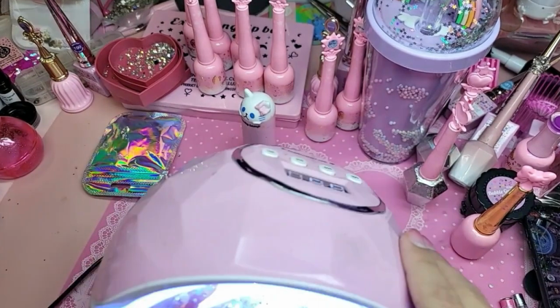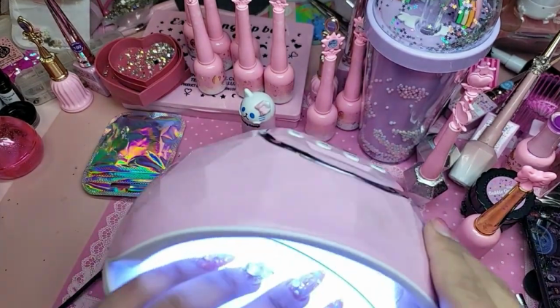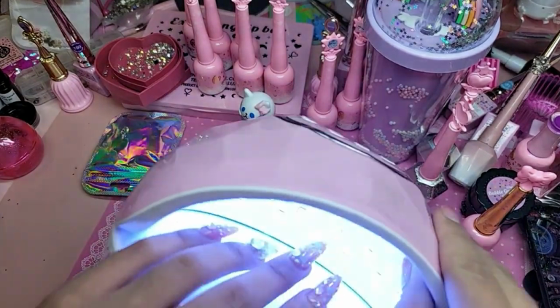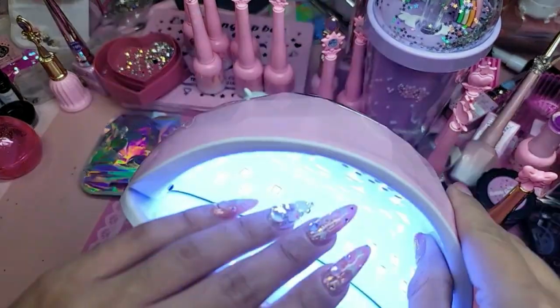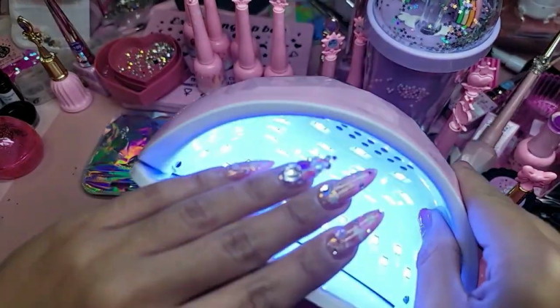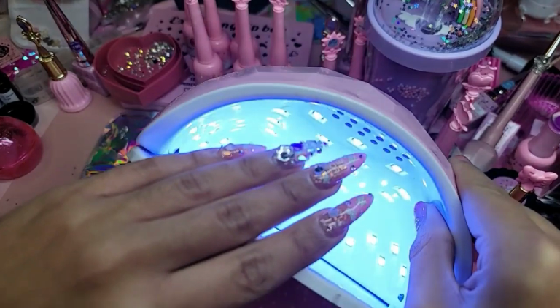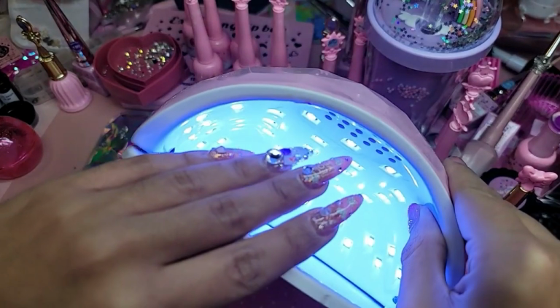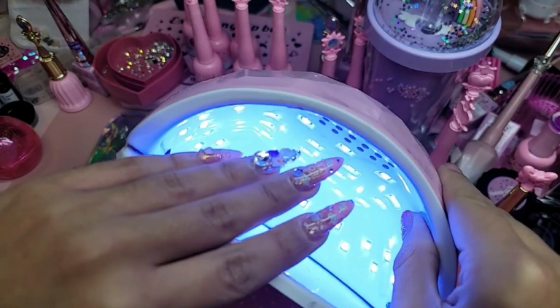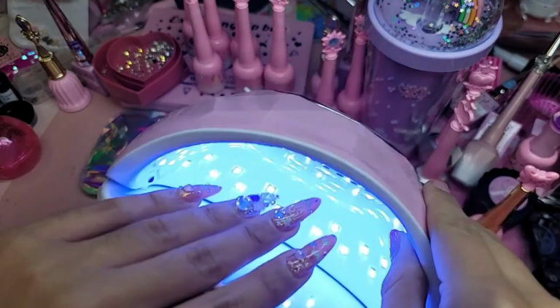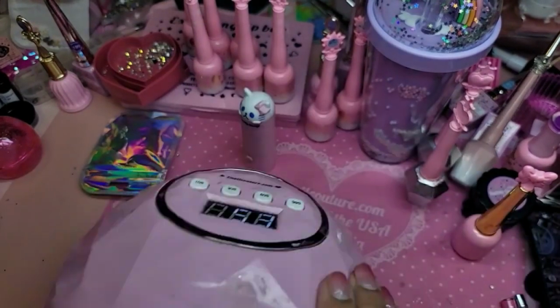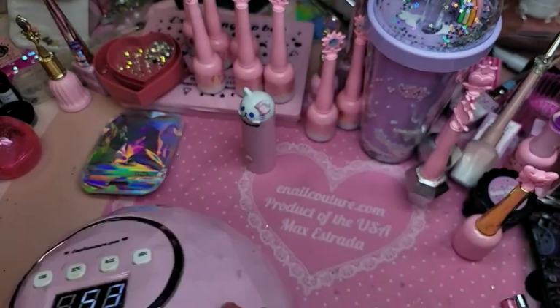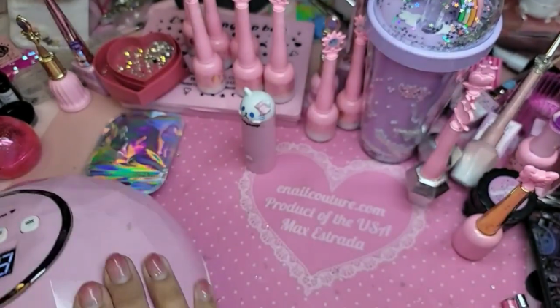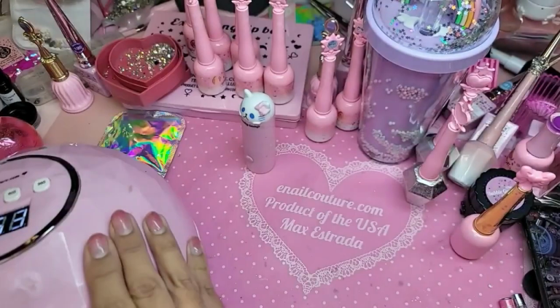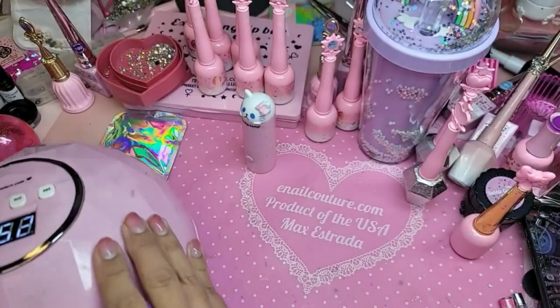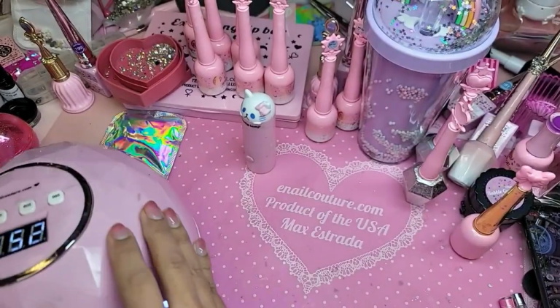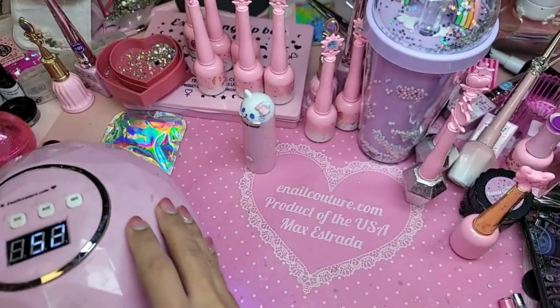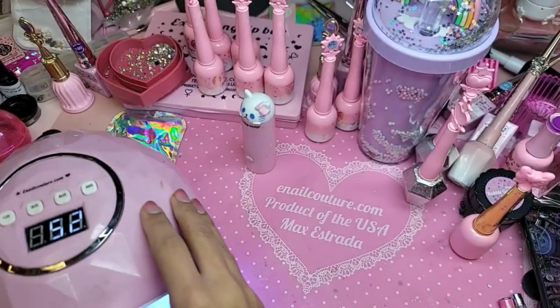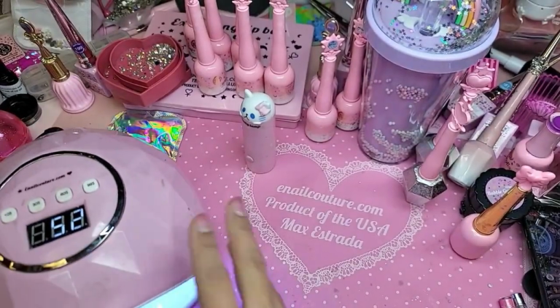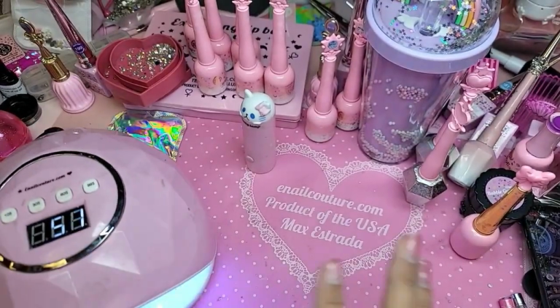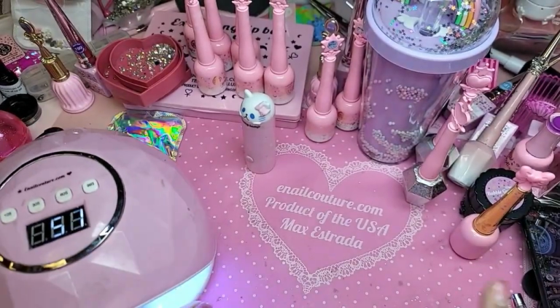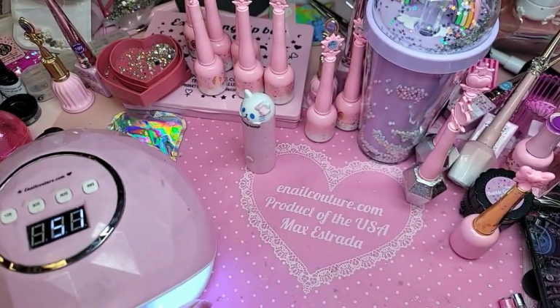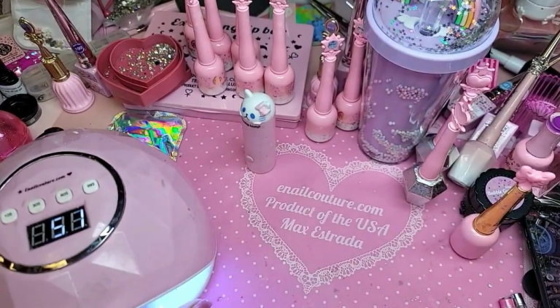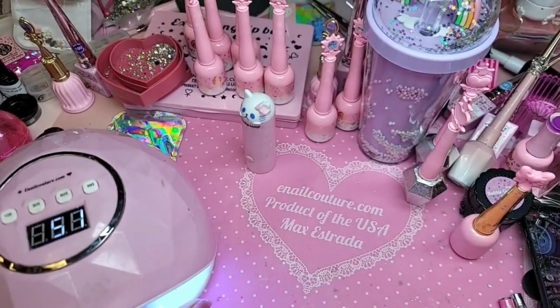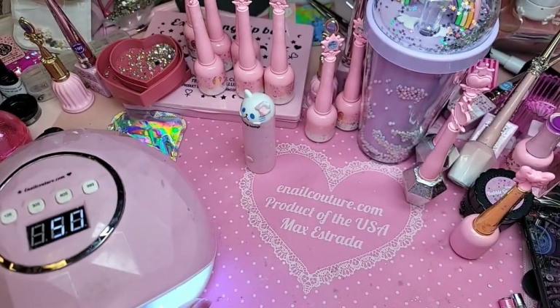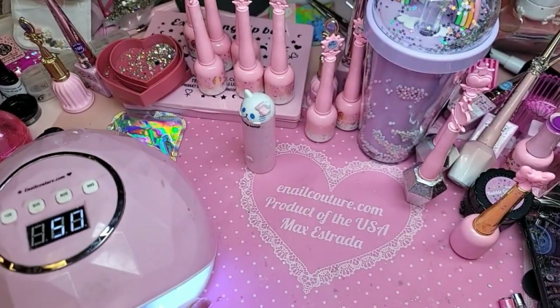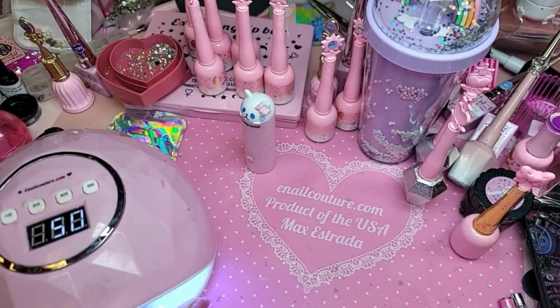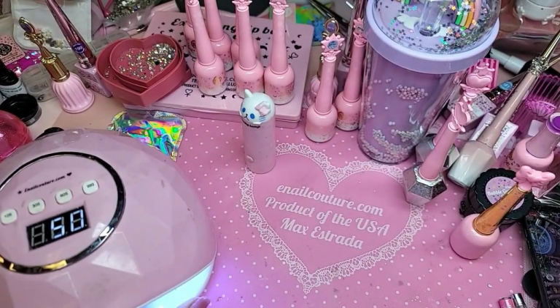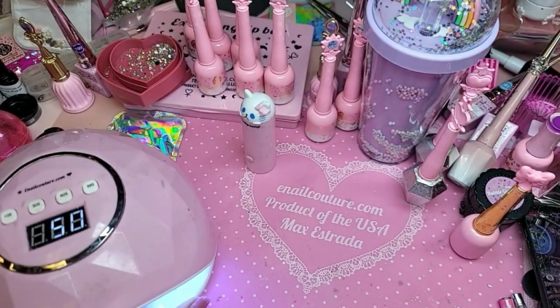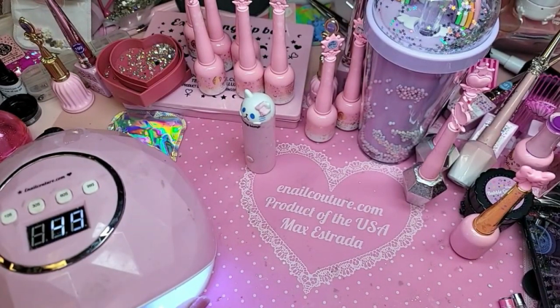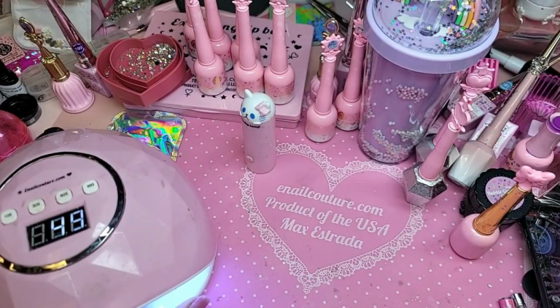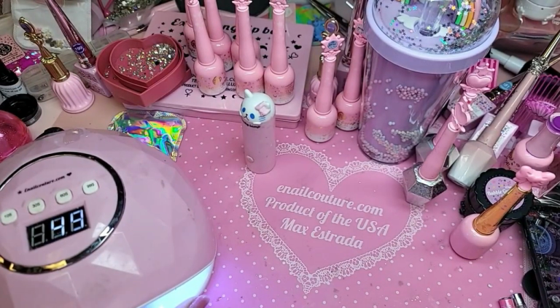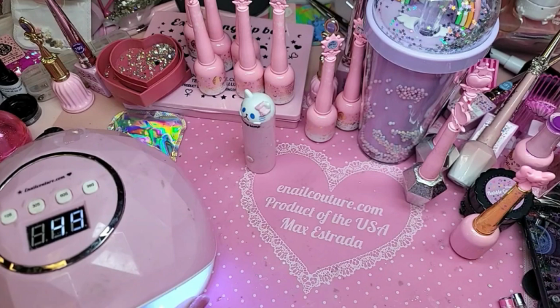They actually look really pretty in the lamp too. I need my cuticle oil because my hands are dry.